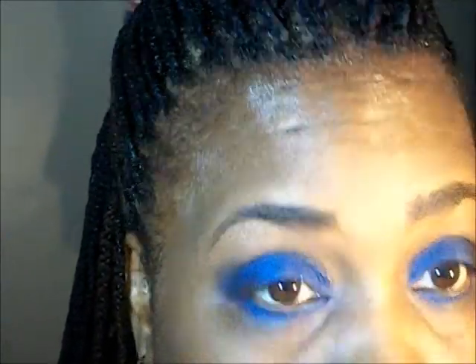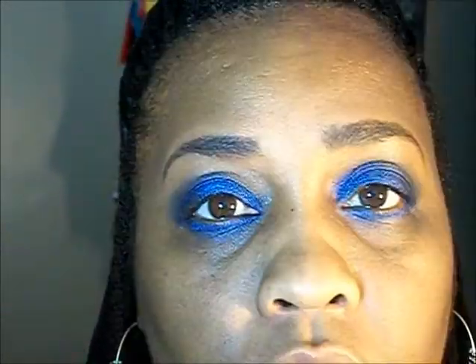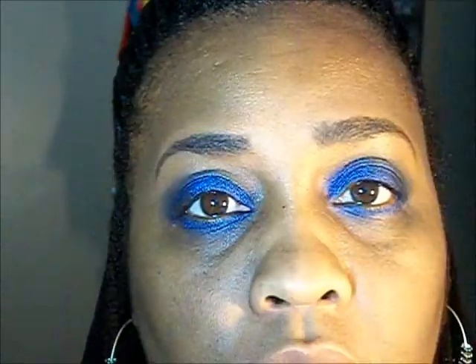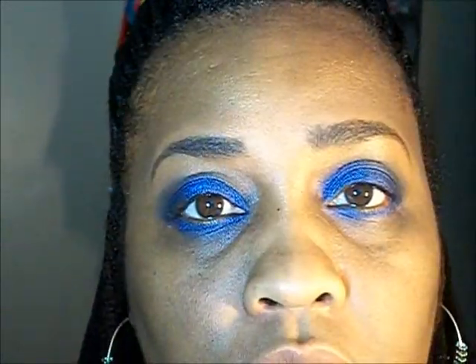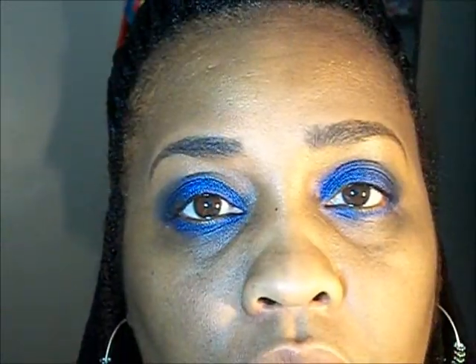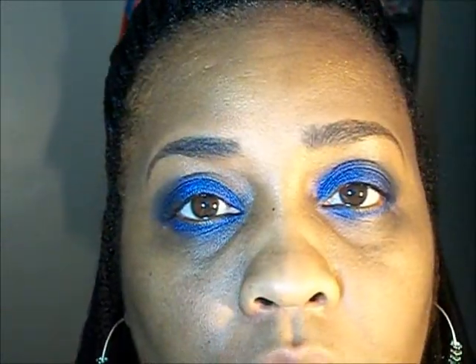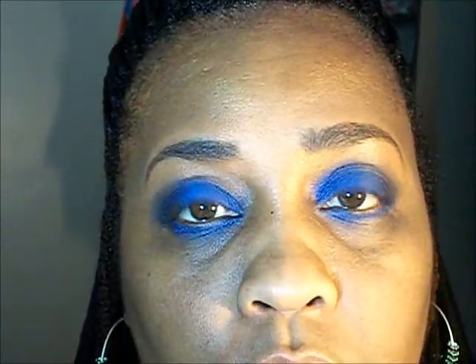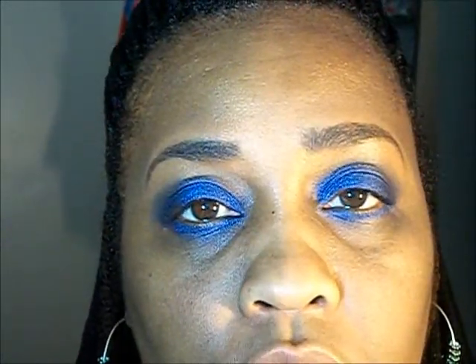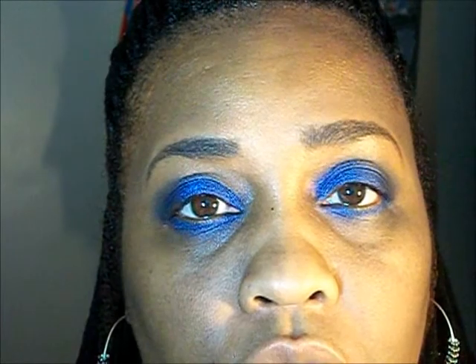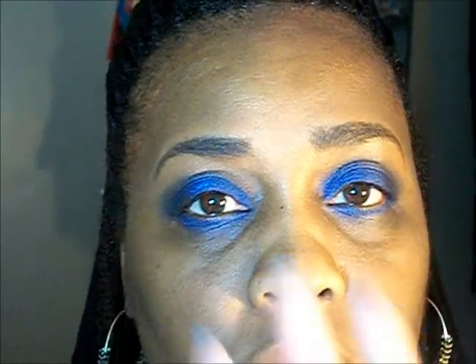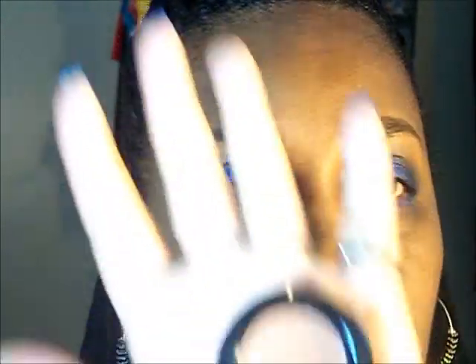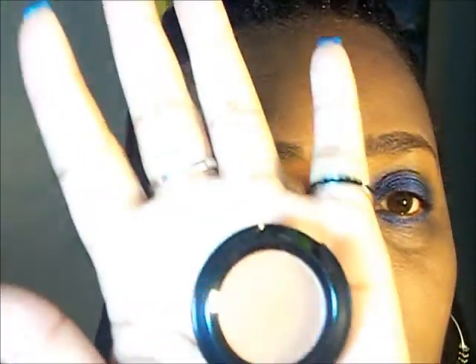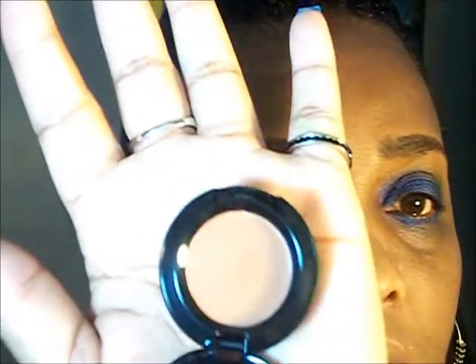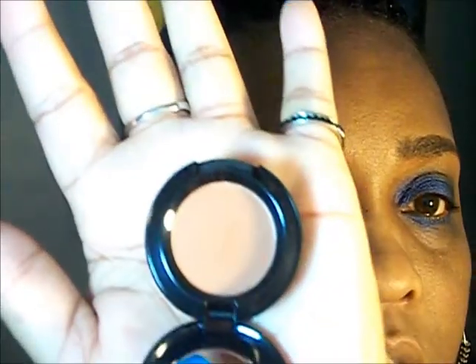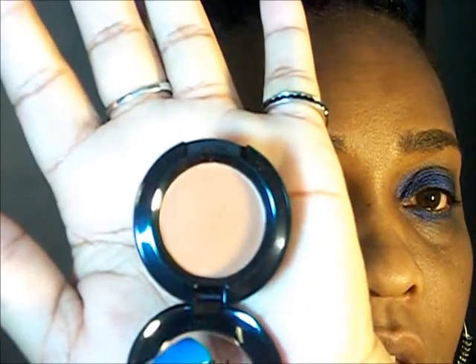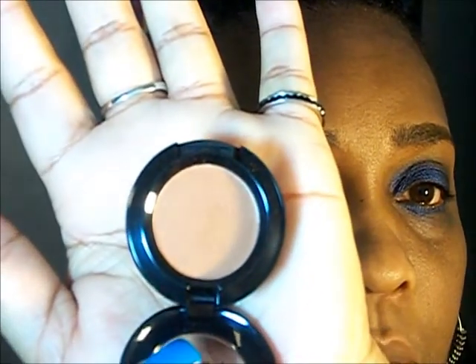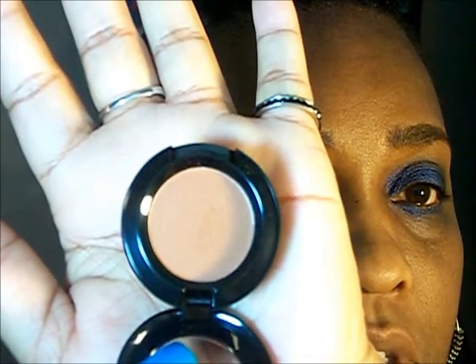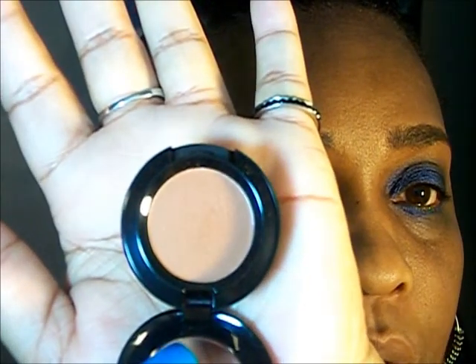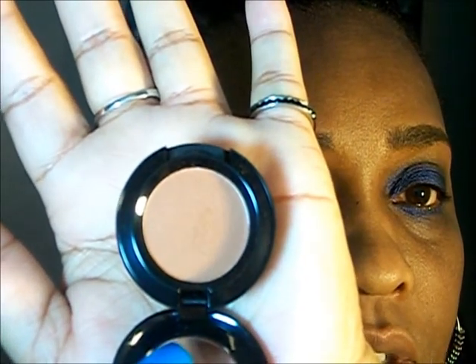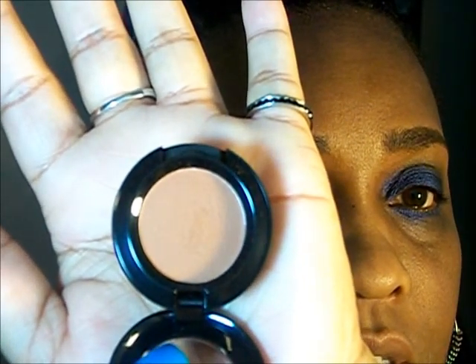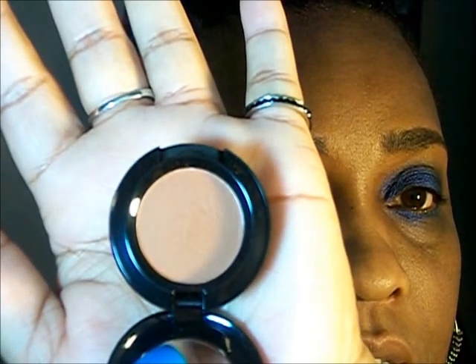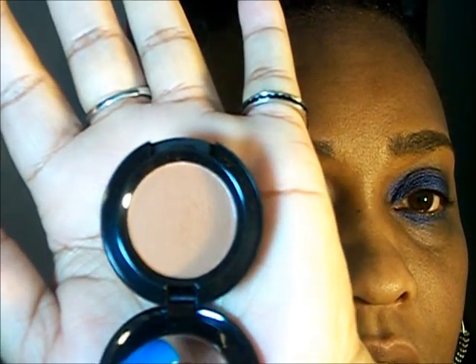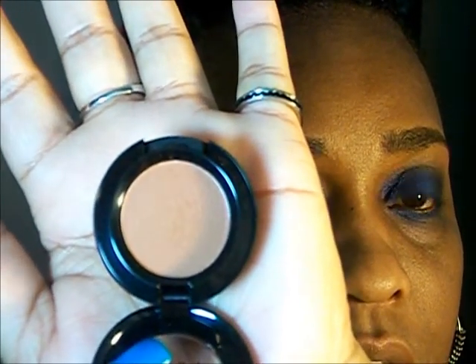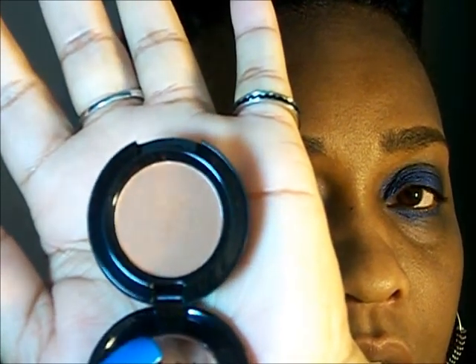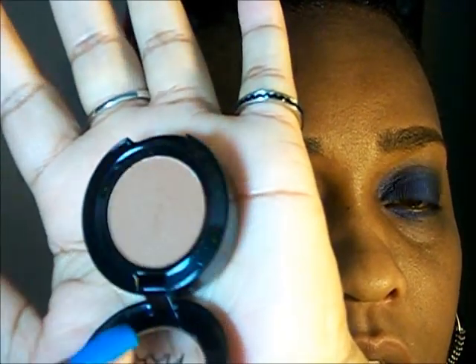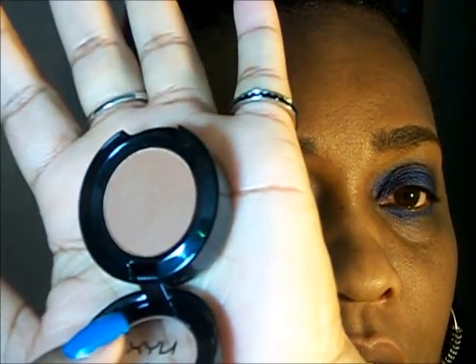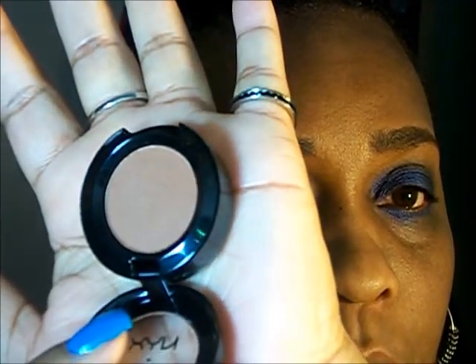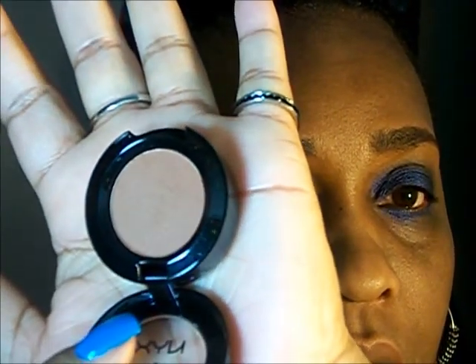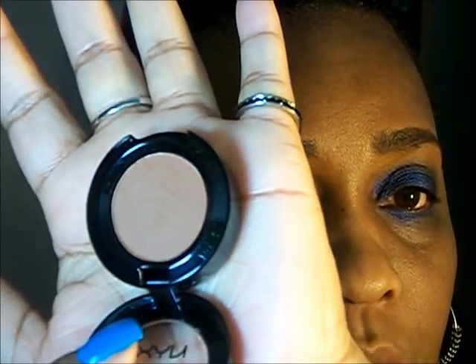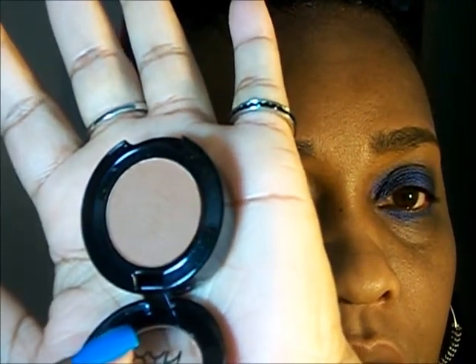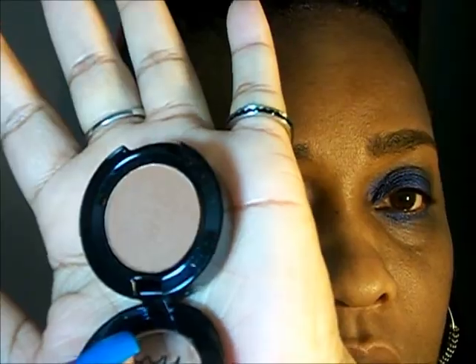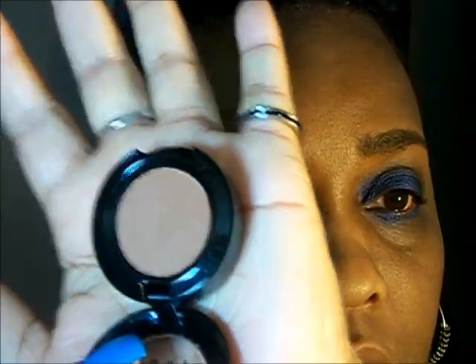The next color I'm going to use is this brown and this is Dance to Tides by NYX.